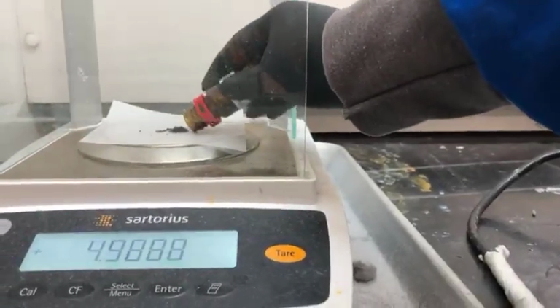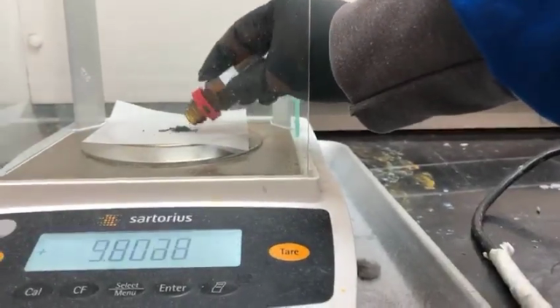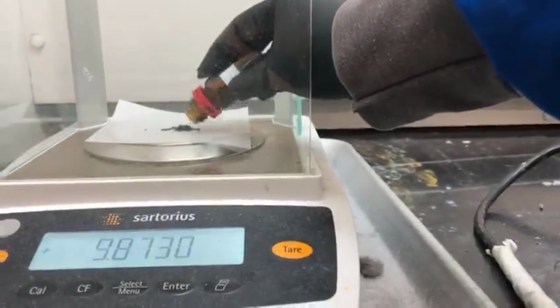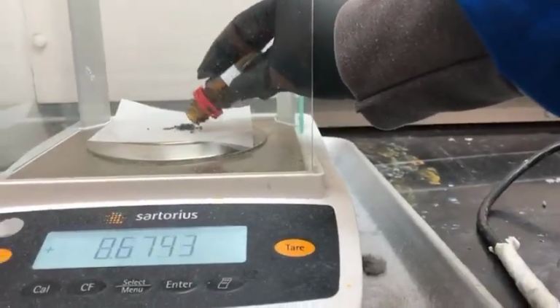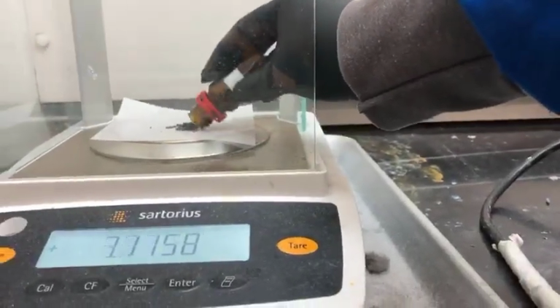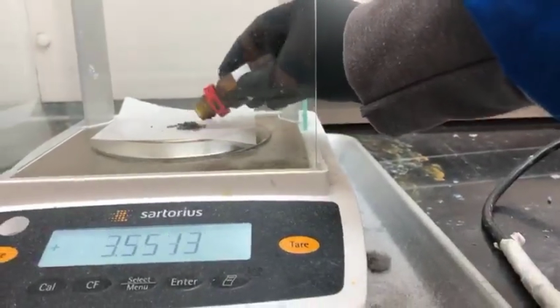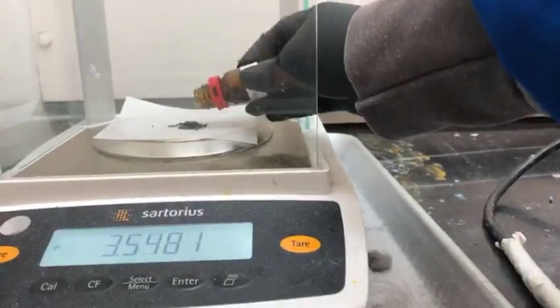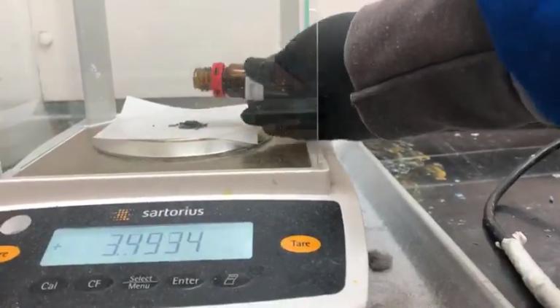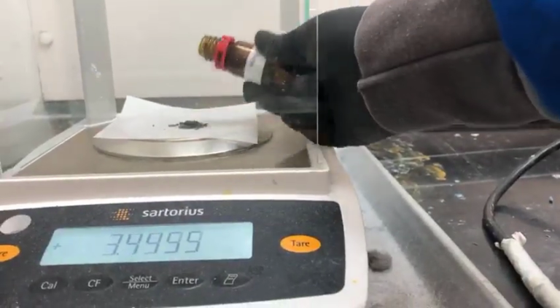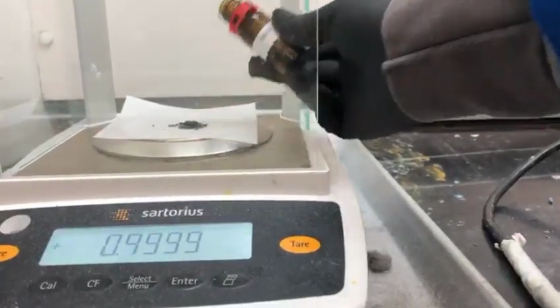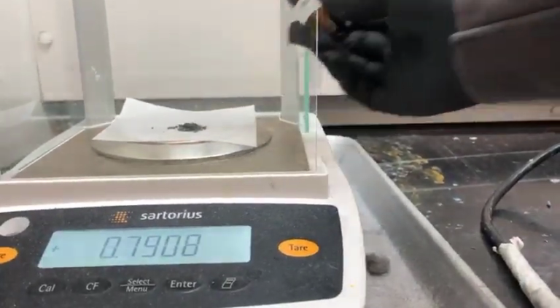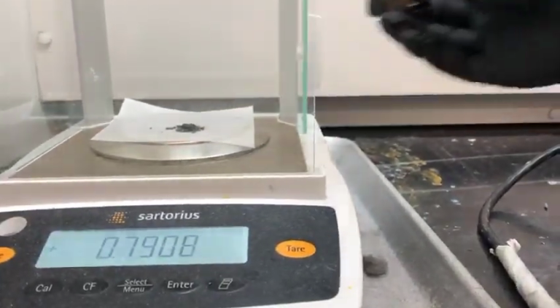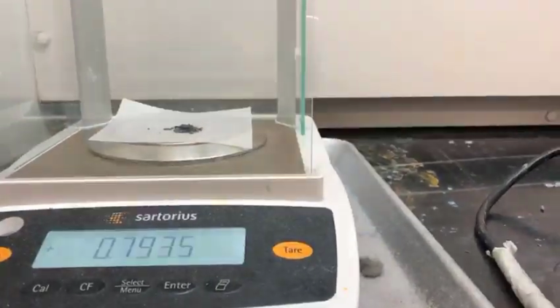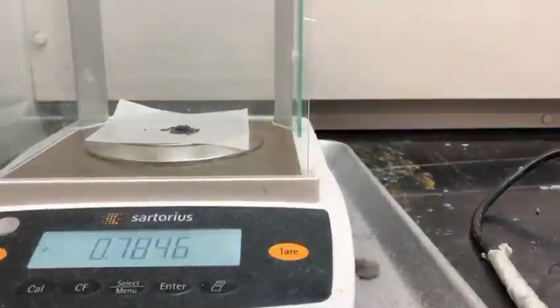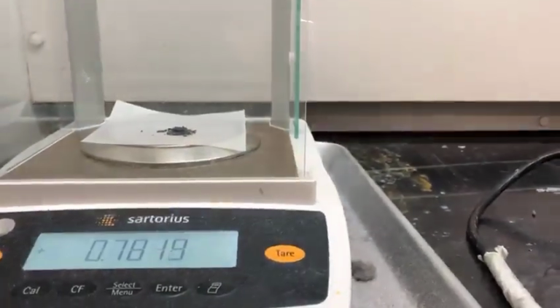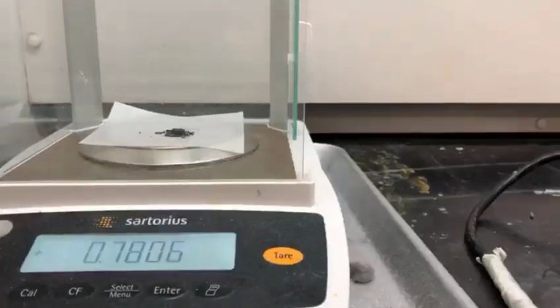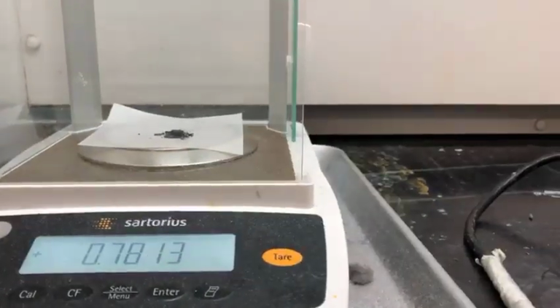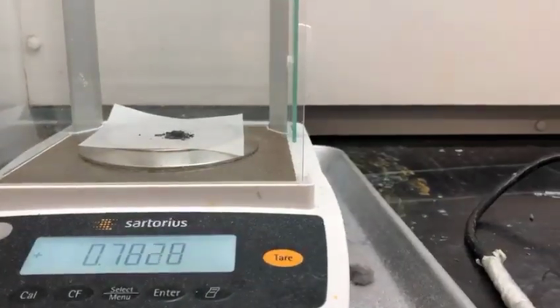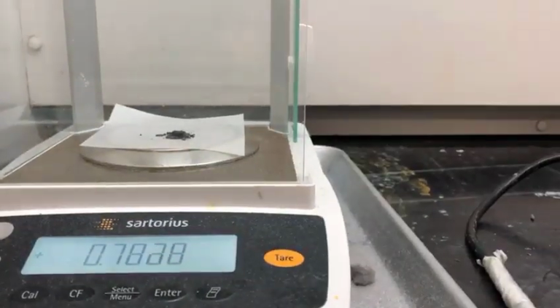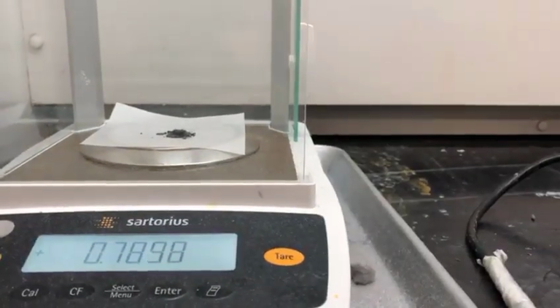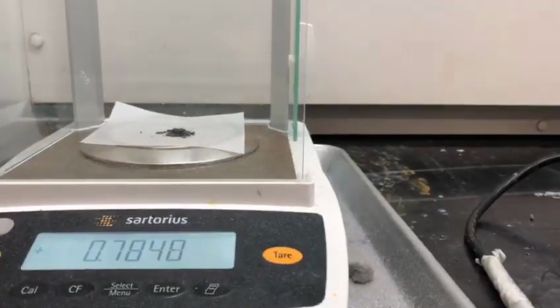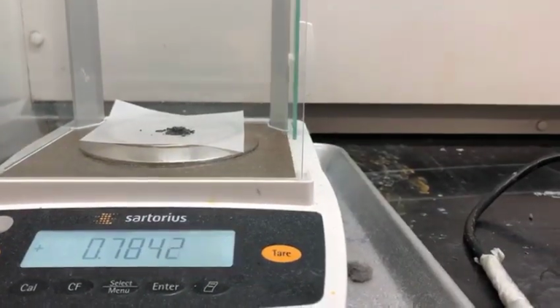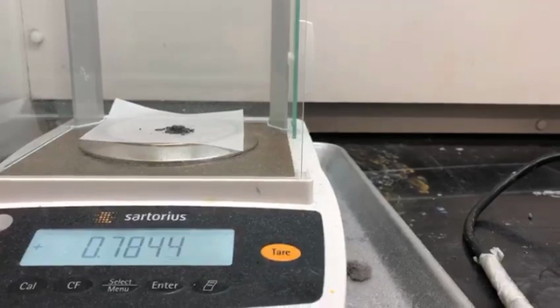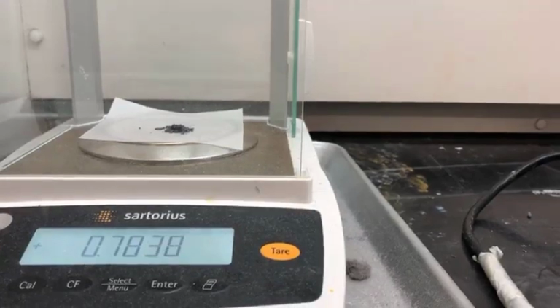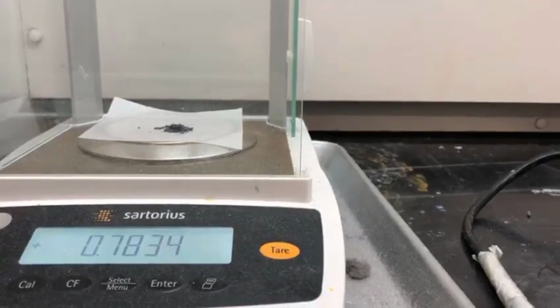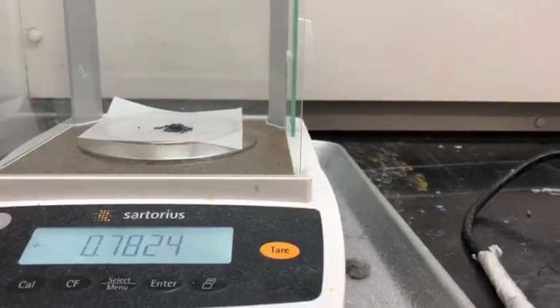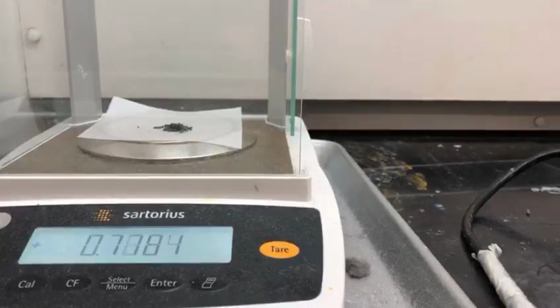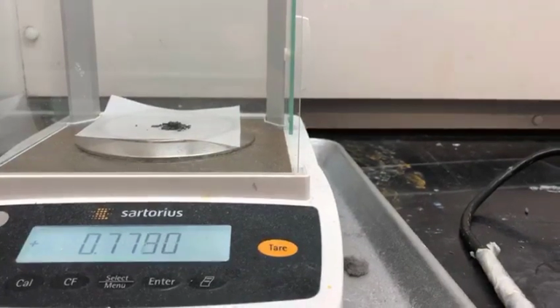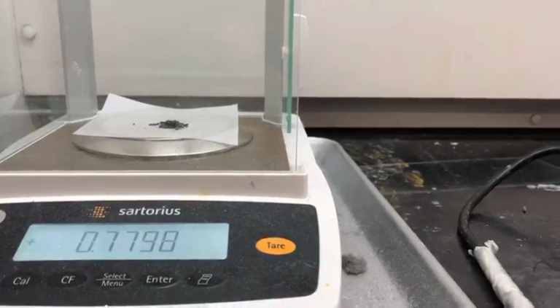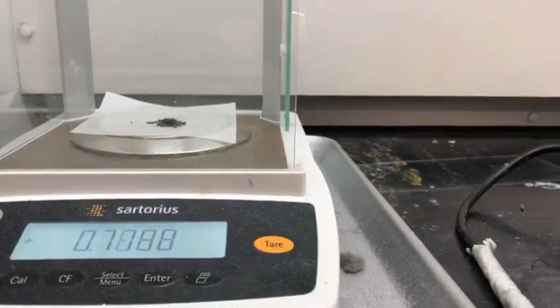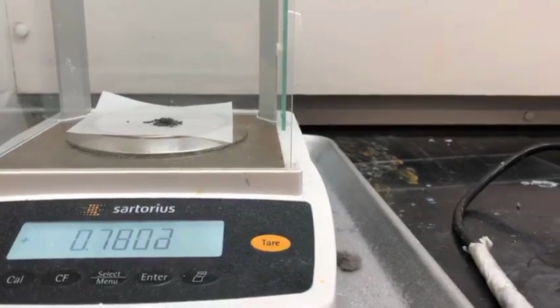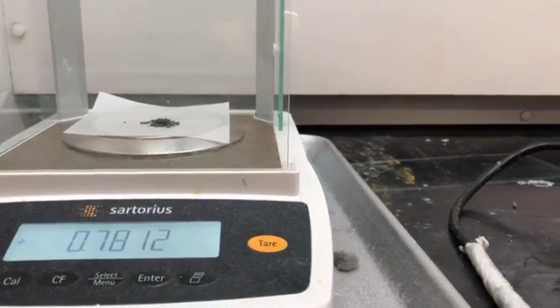Welcome. This is our first week for the Creating an Alcohol Lab.